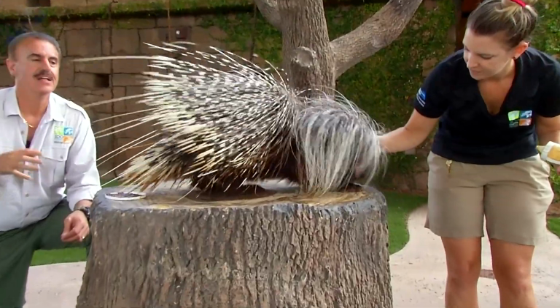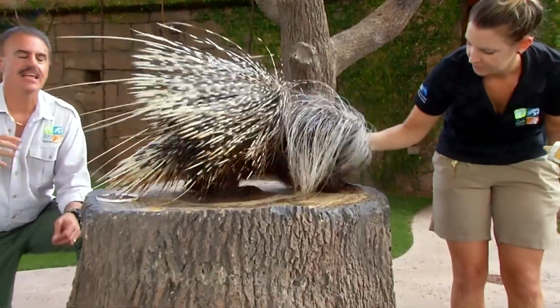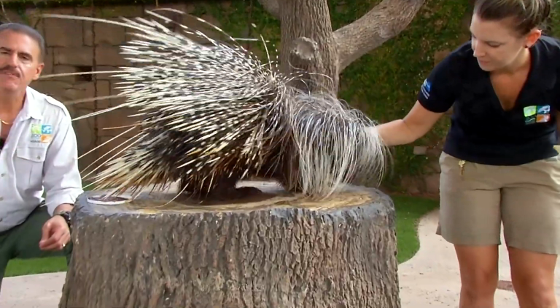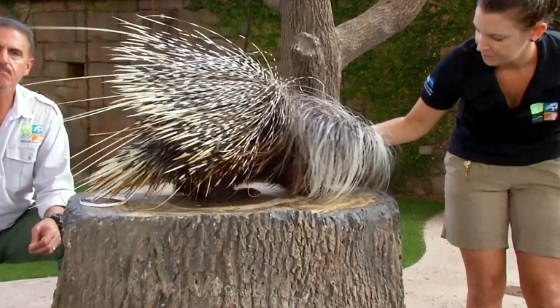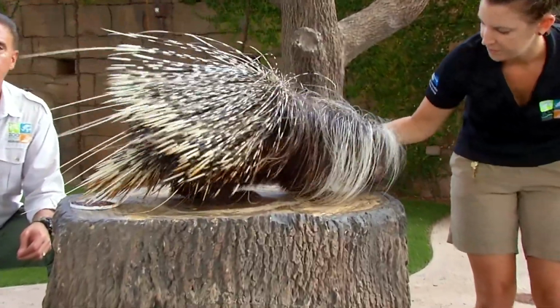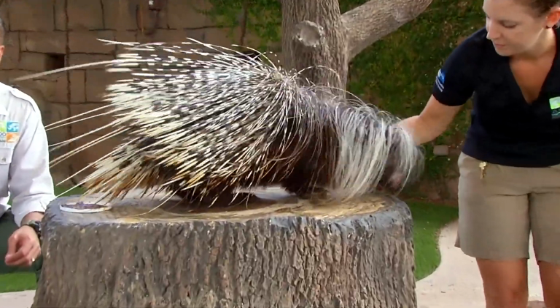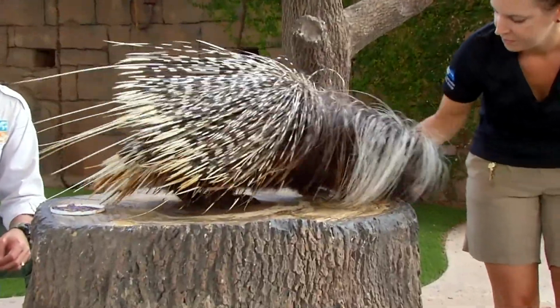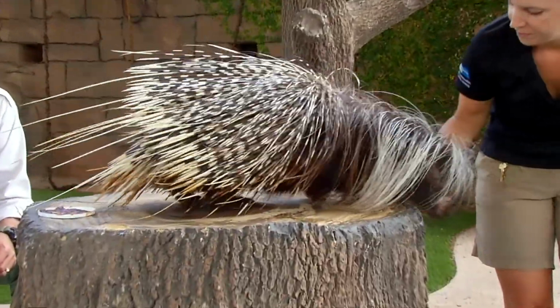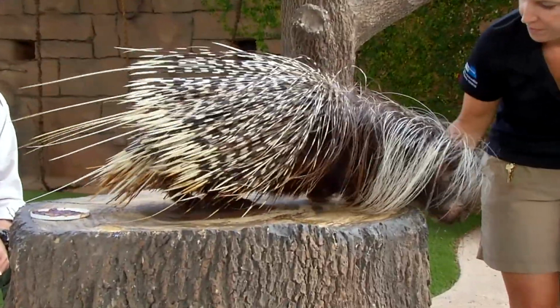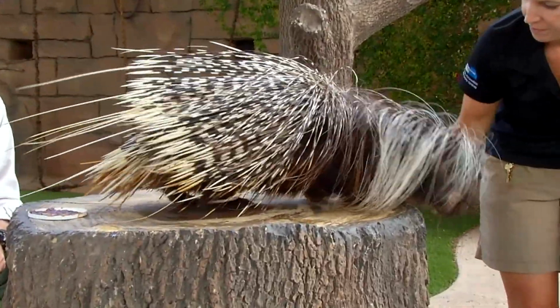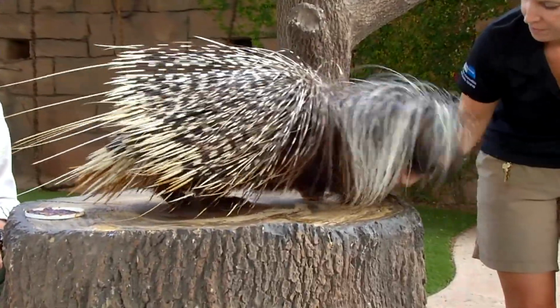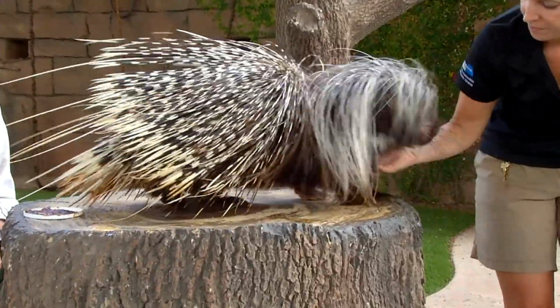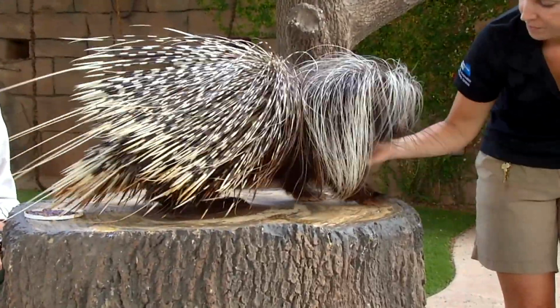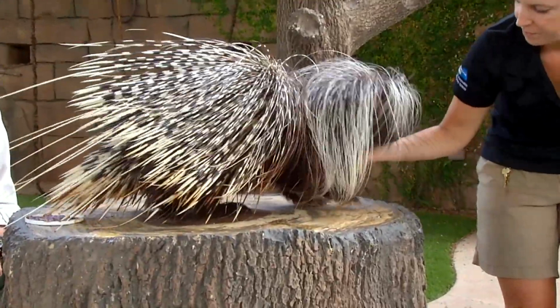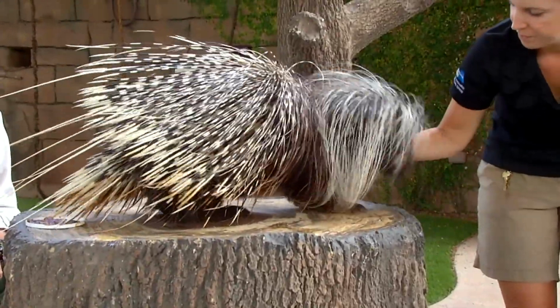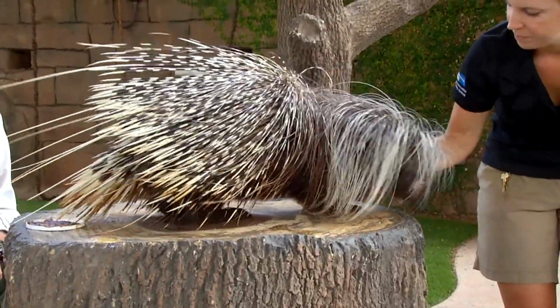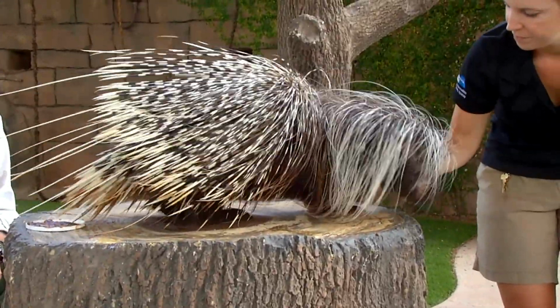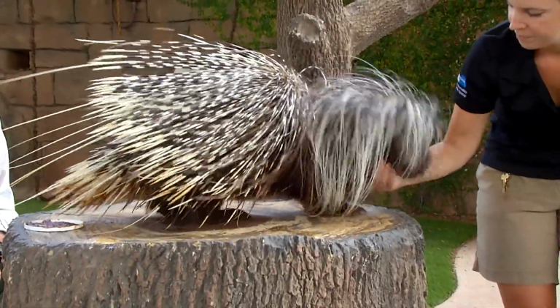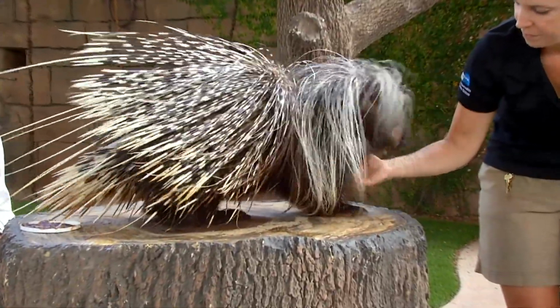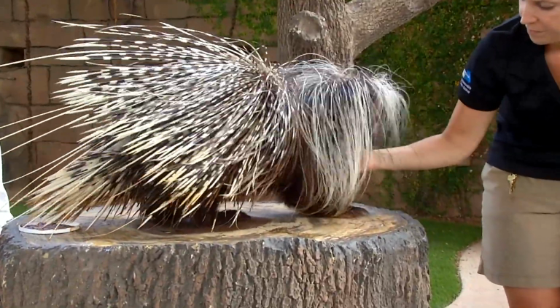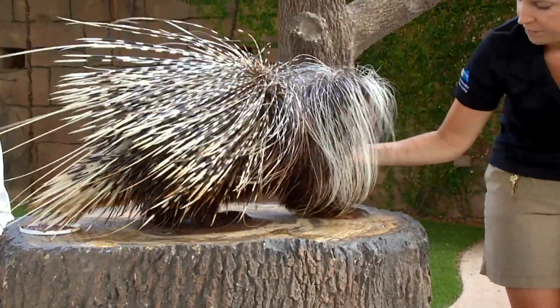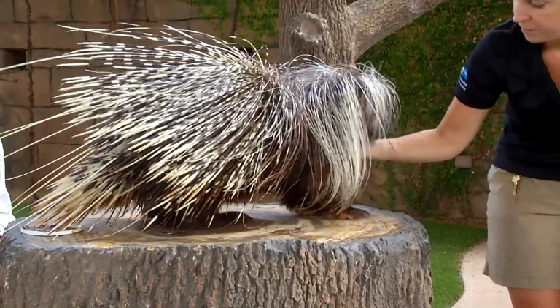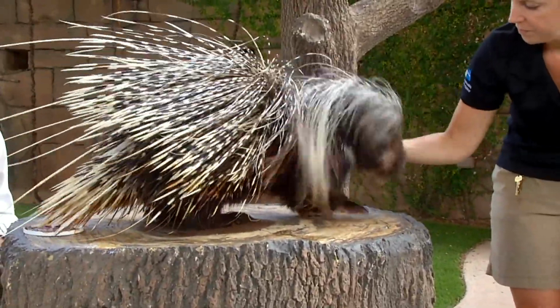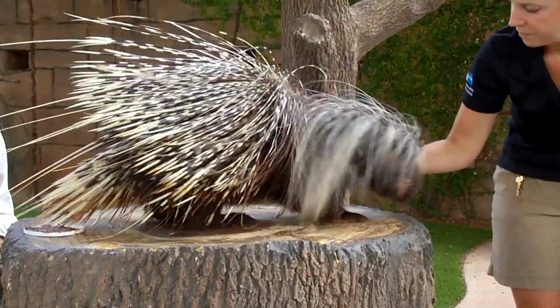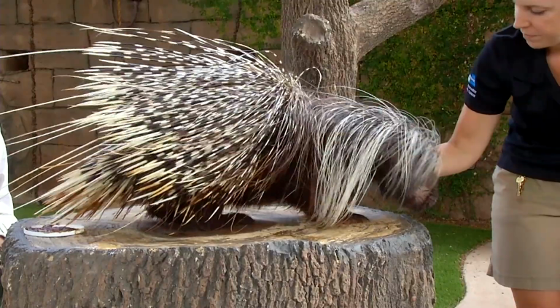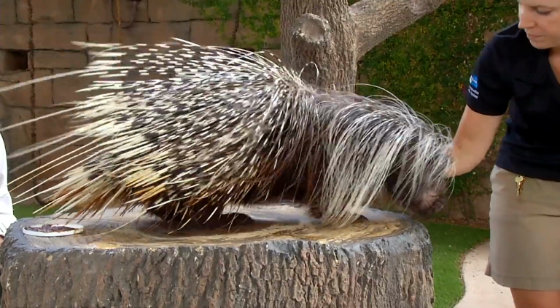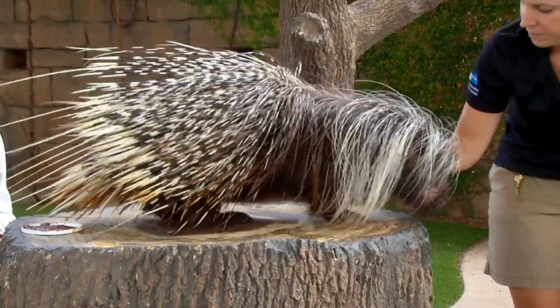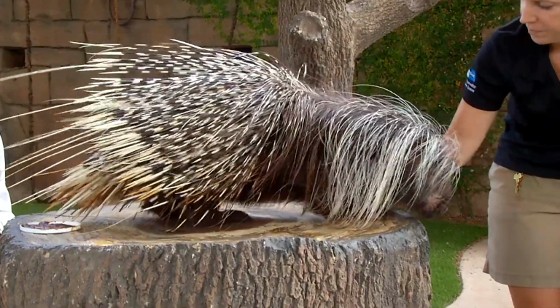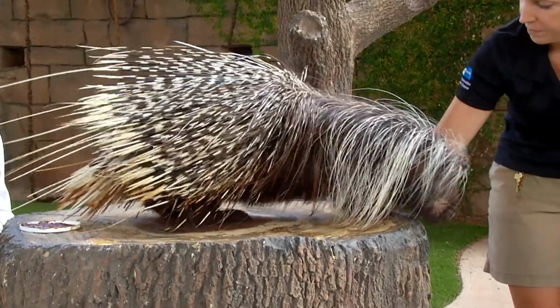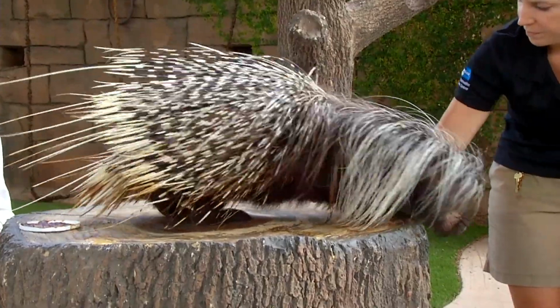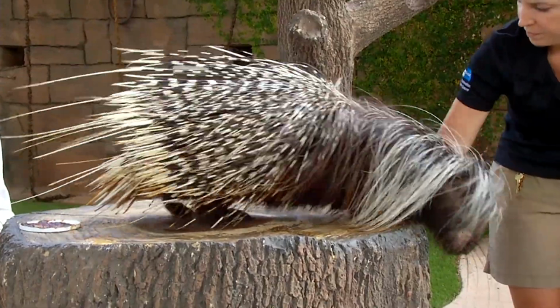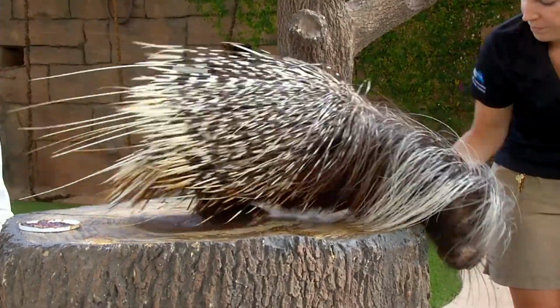They live in burrows. They have a pregnancy of about two to three months and have about one to four pups in the litter.